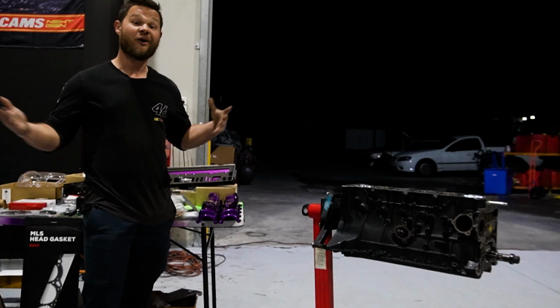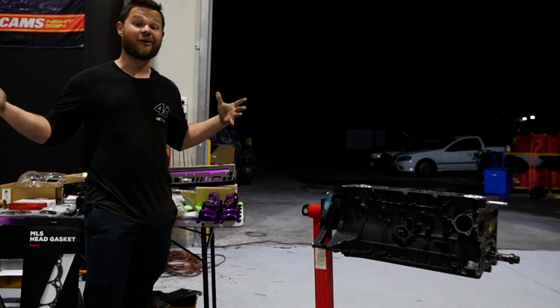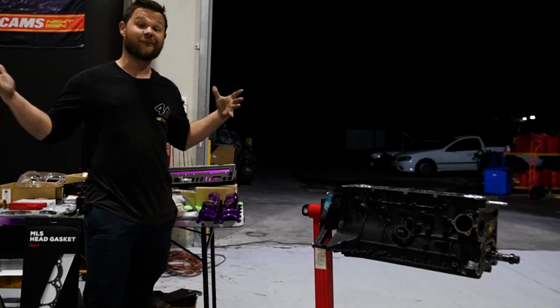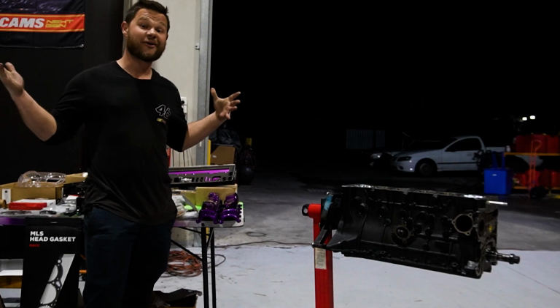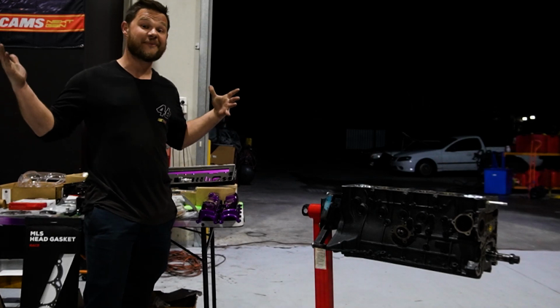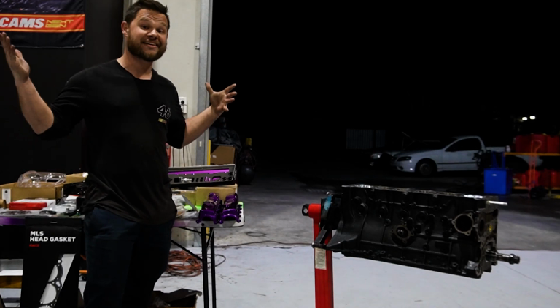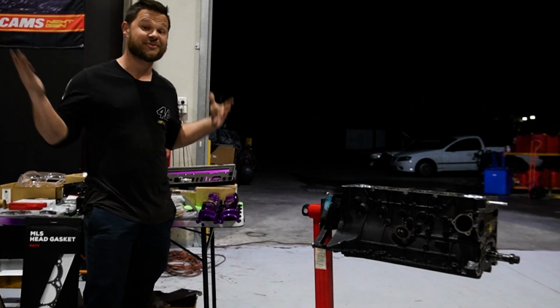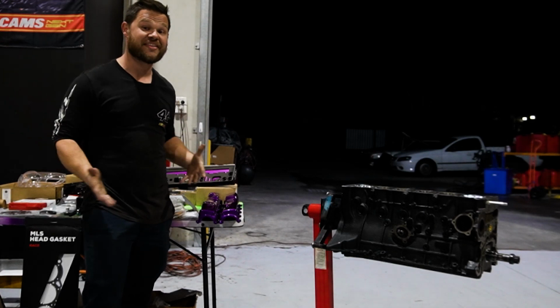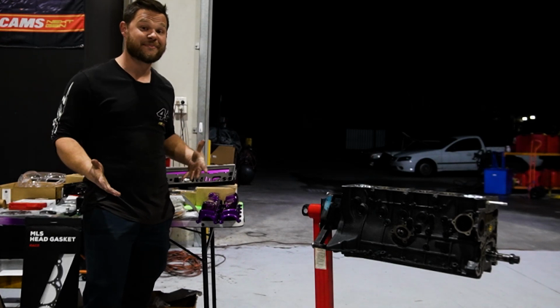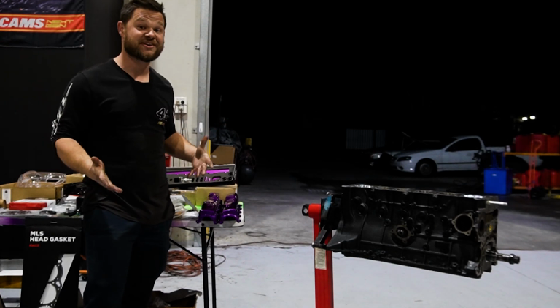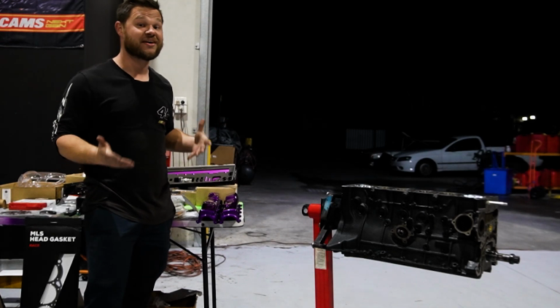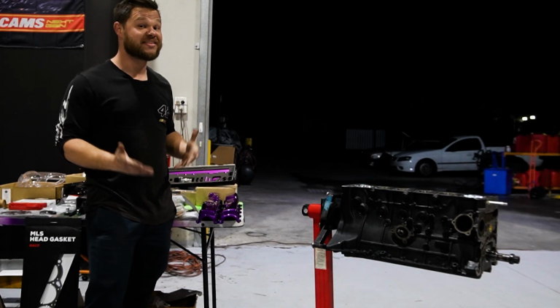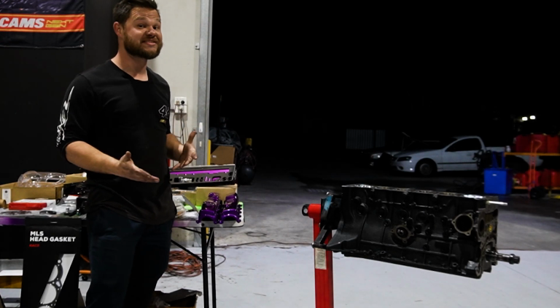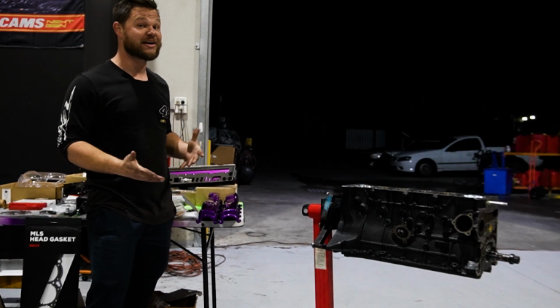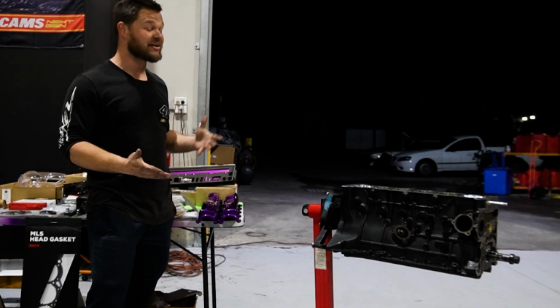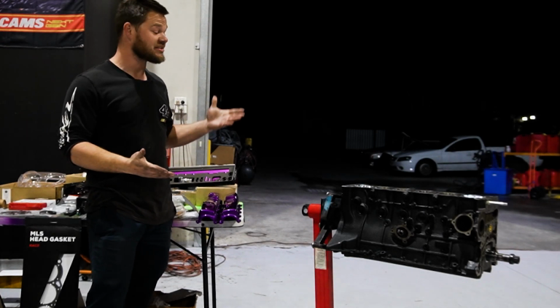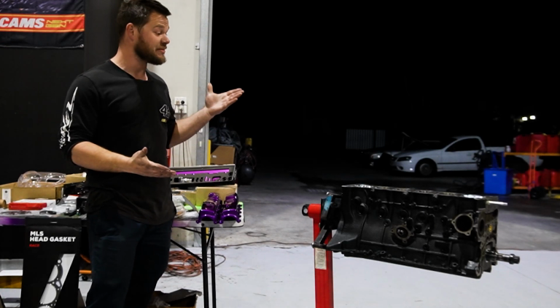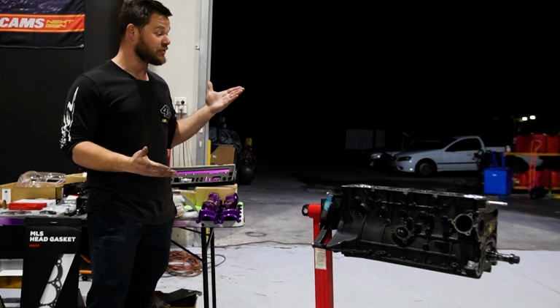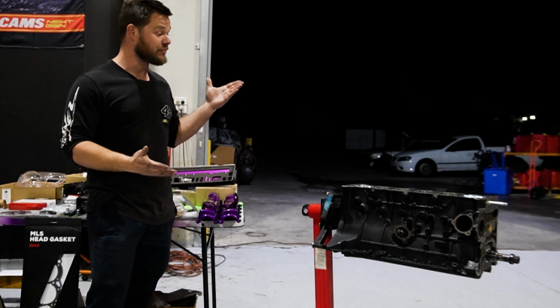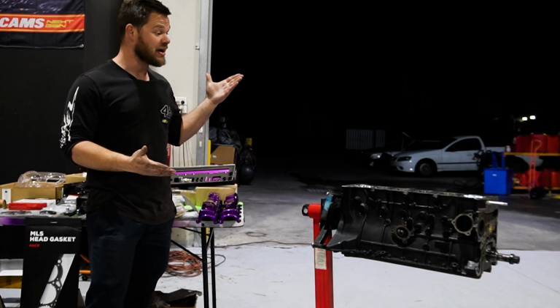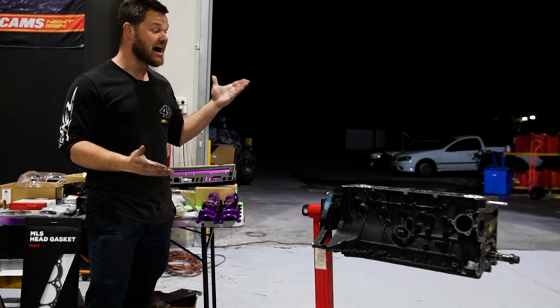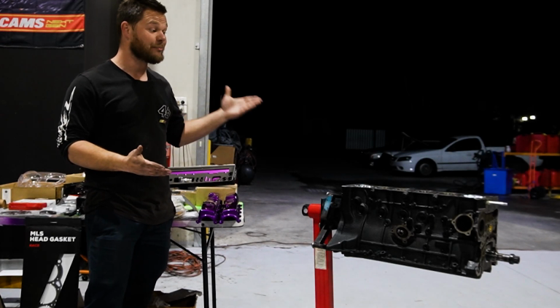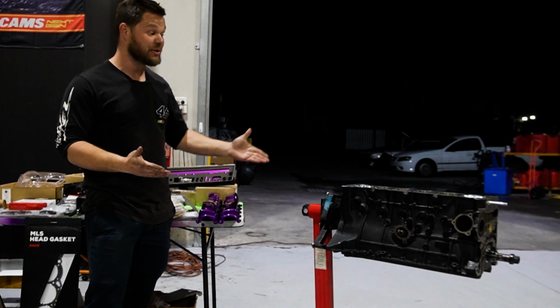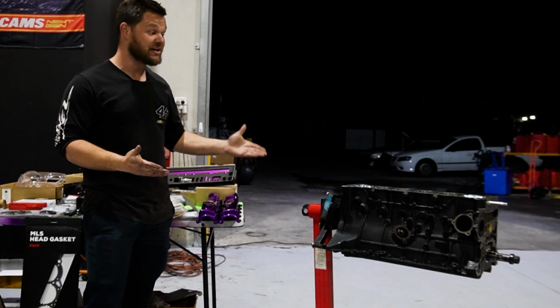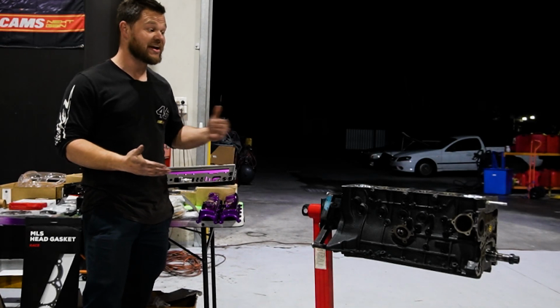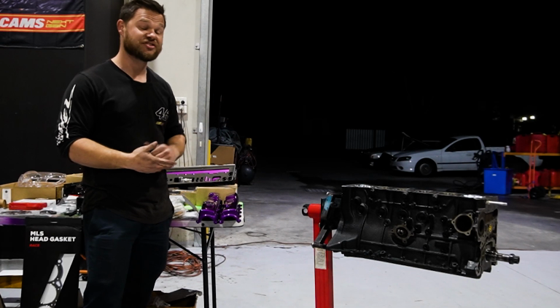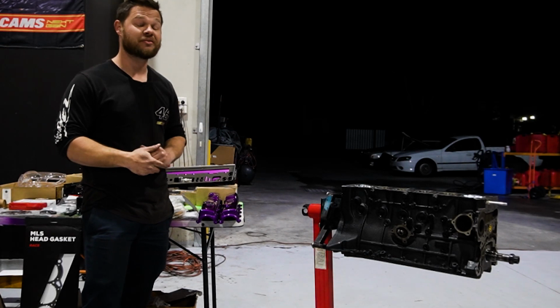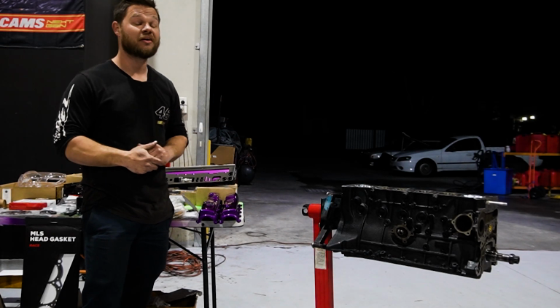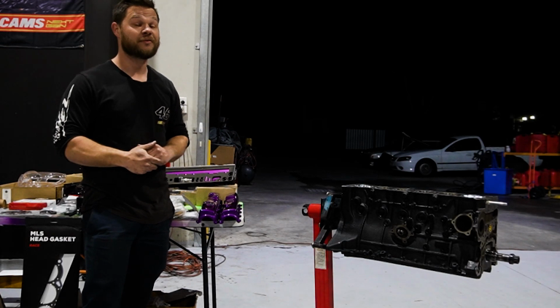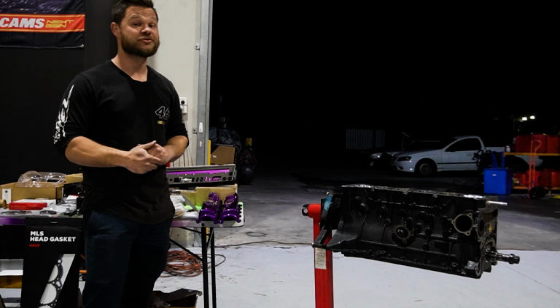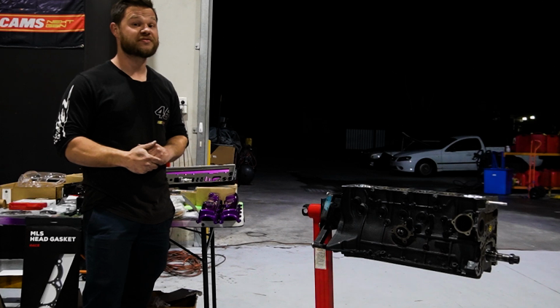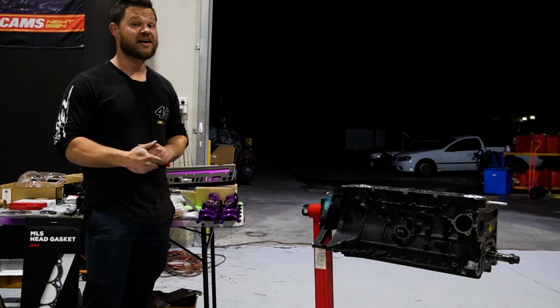Welcome back to another episode. This week we're going to be building my RB engine for the drift car.